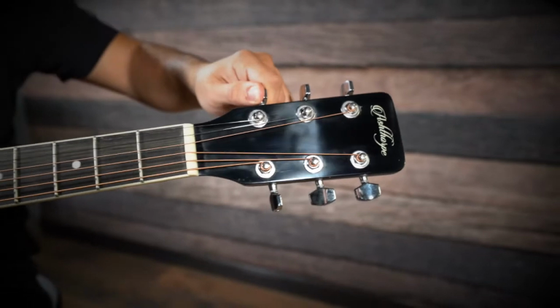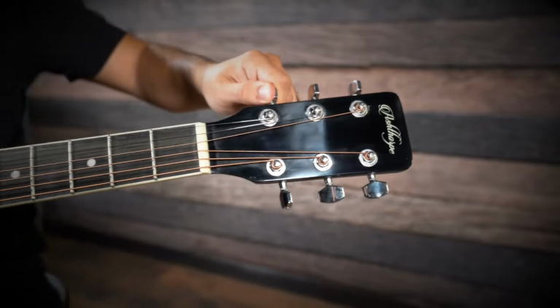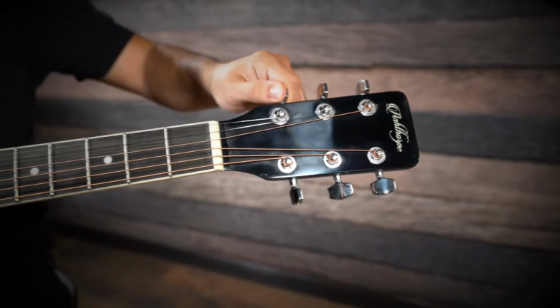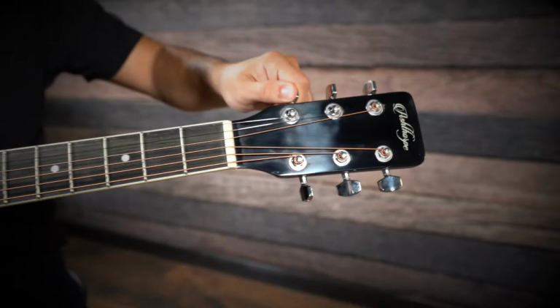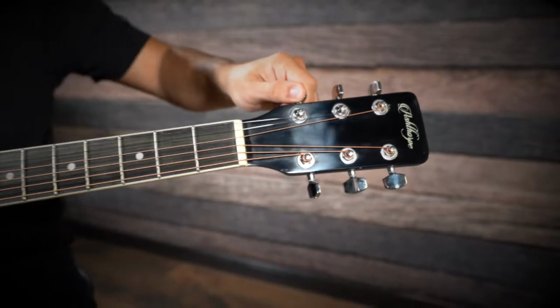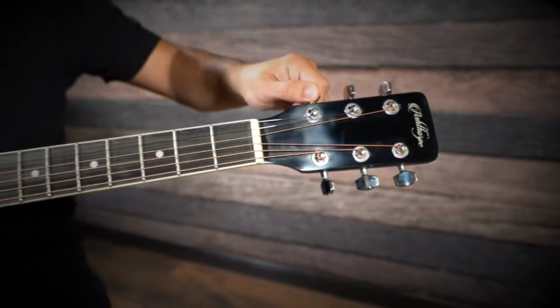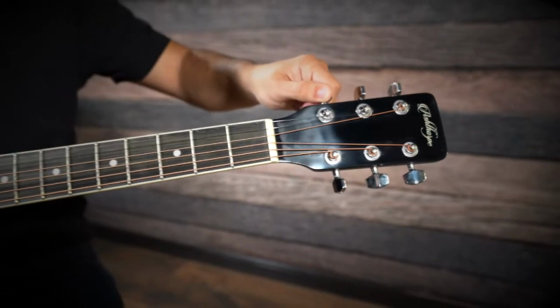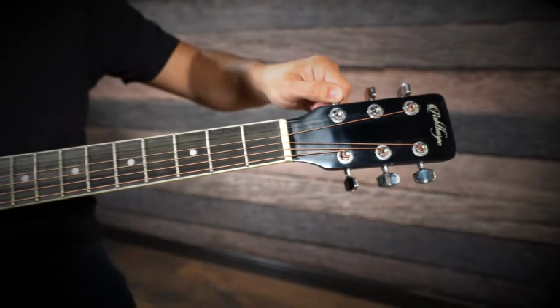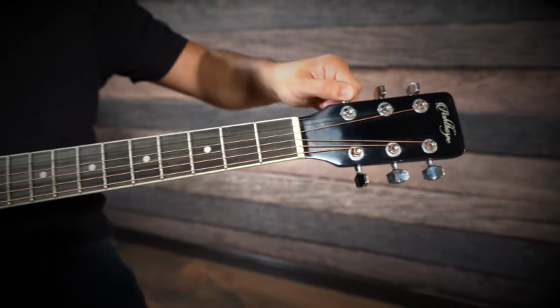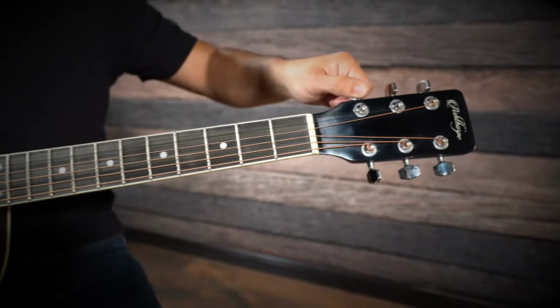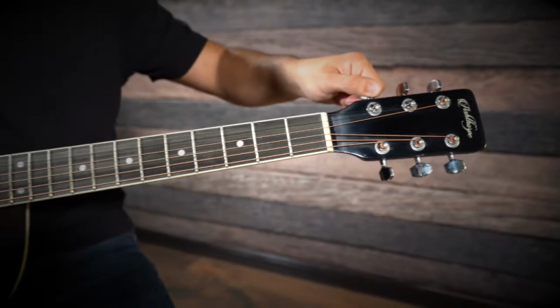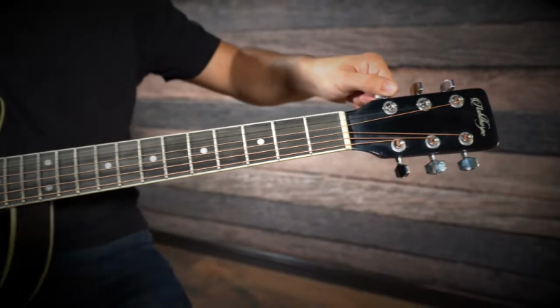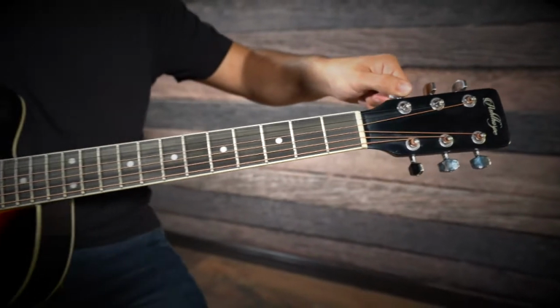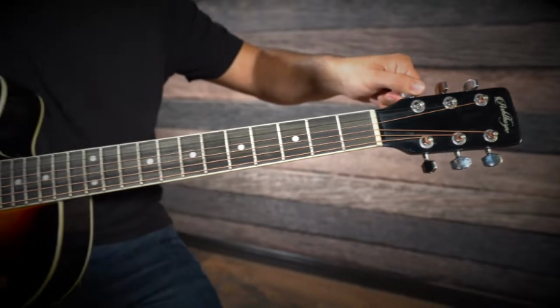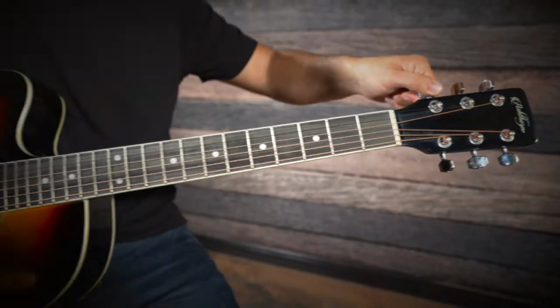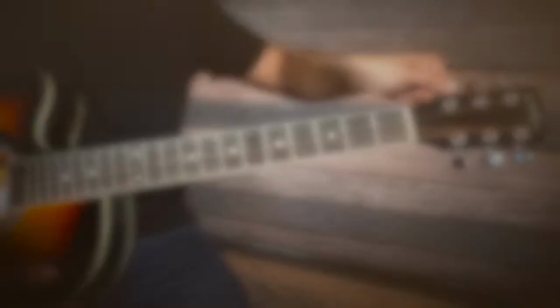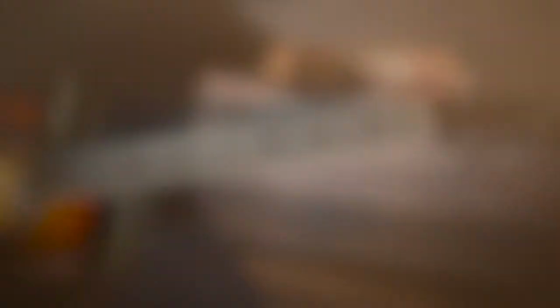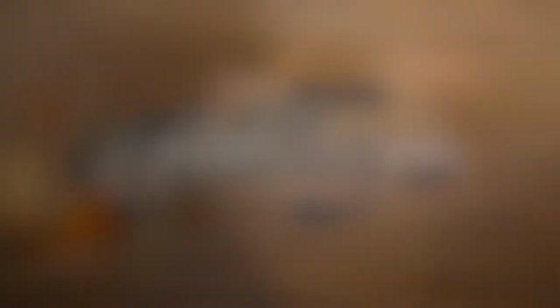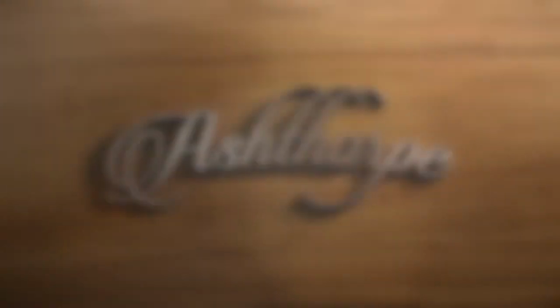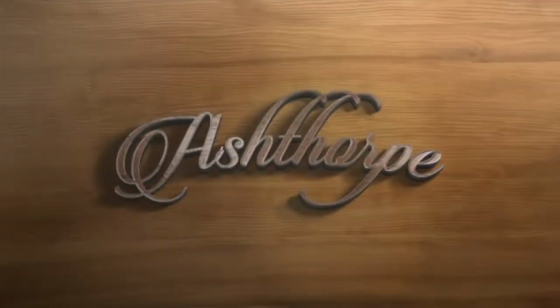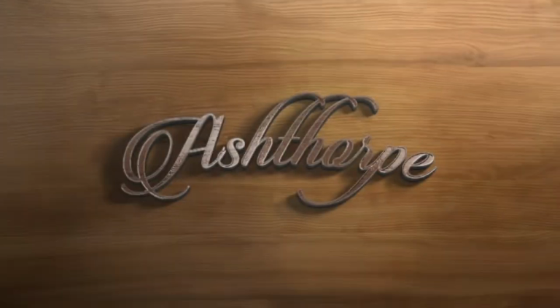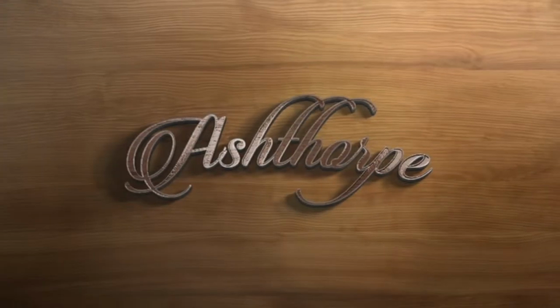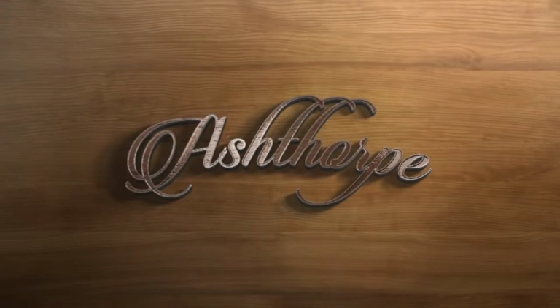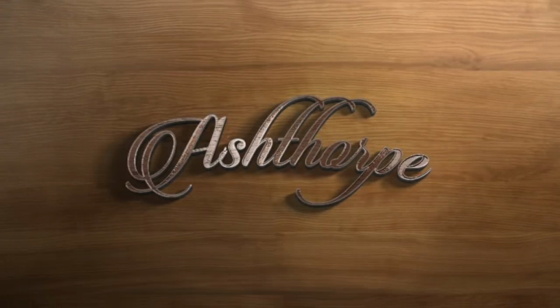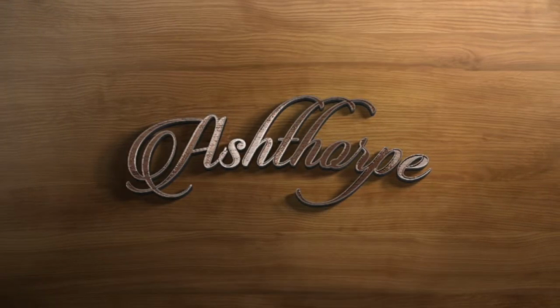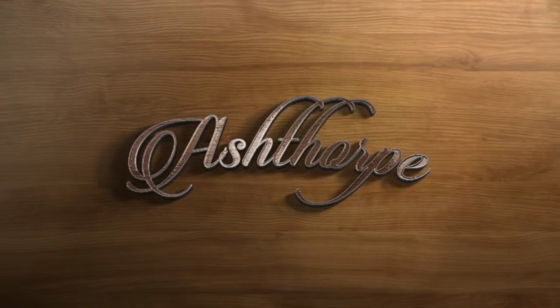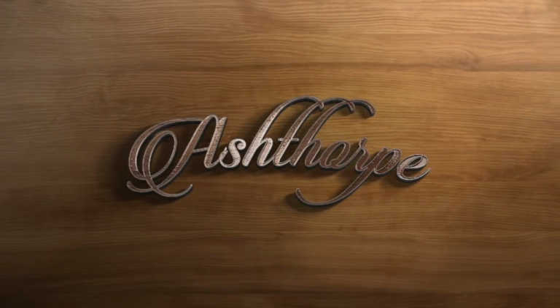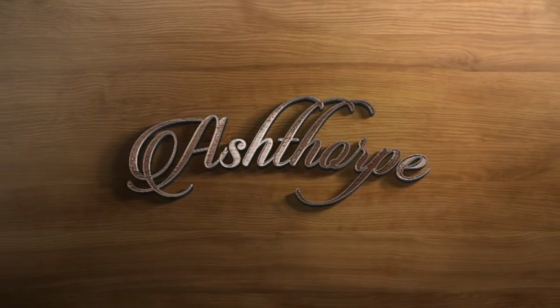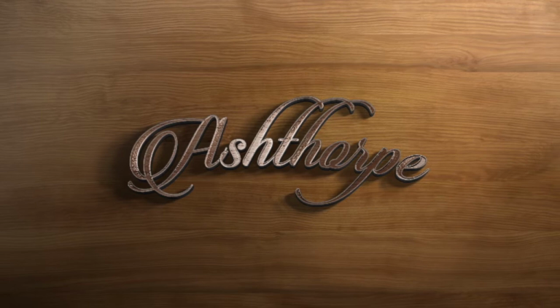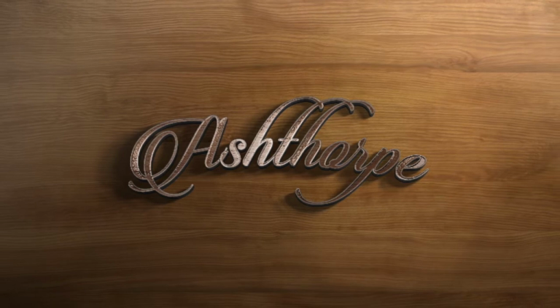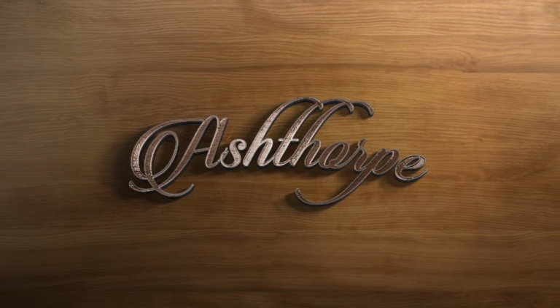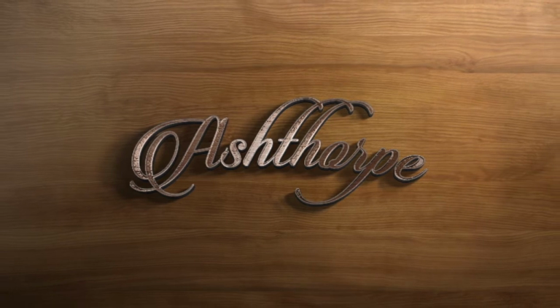With everything included, all you need to do is tune up the guitar and start experiencing its full and warm tones.